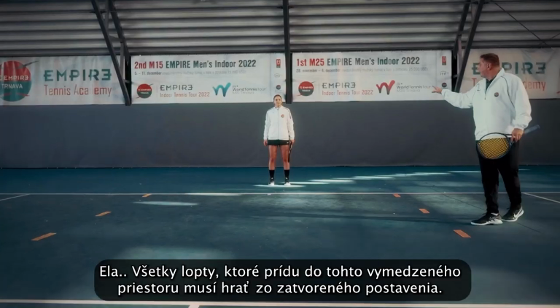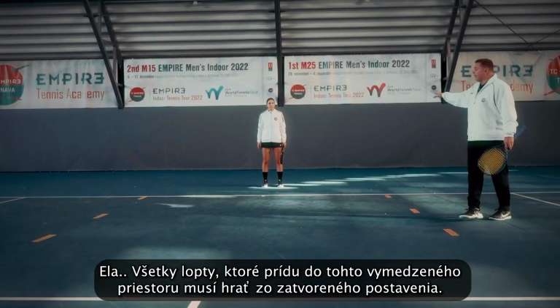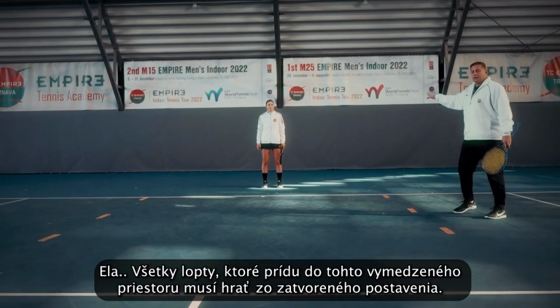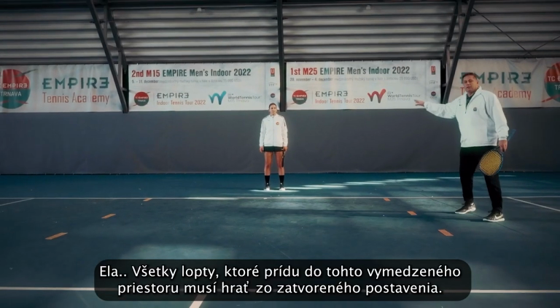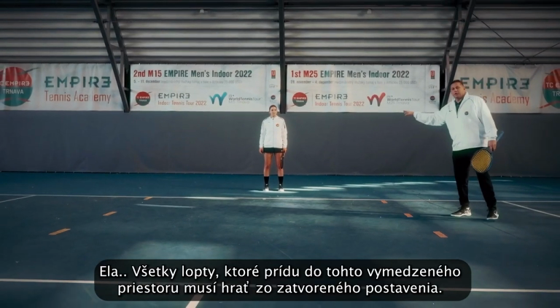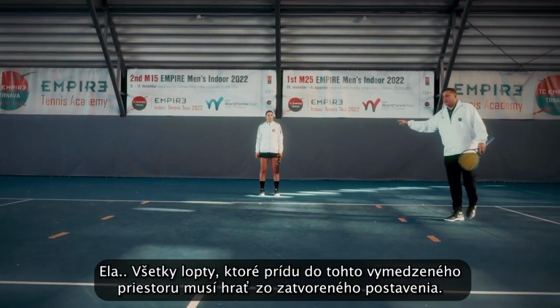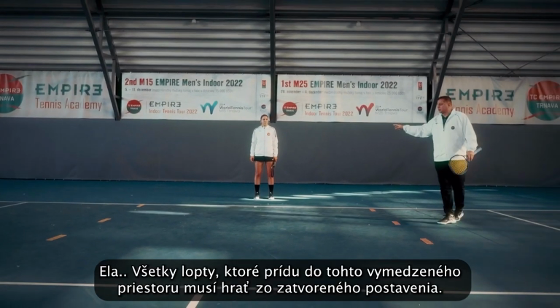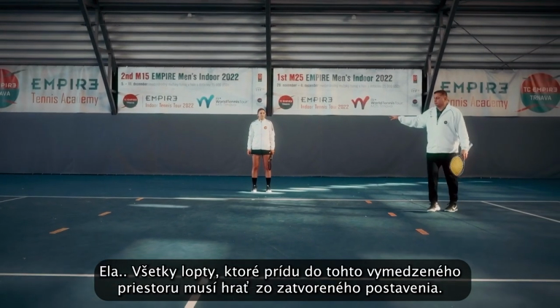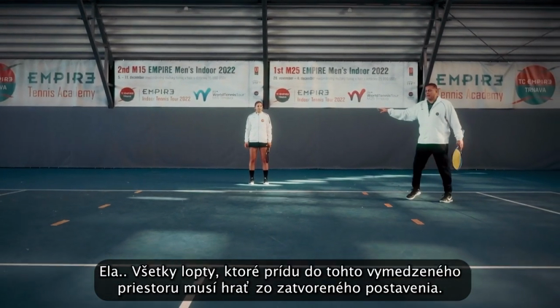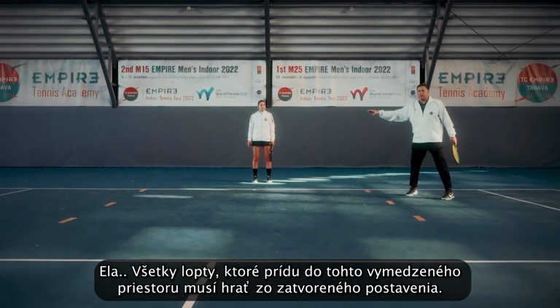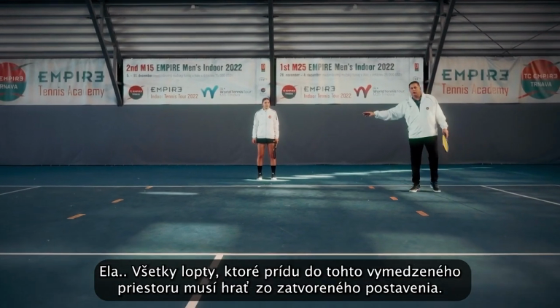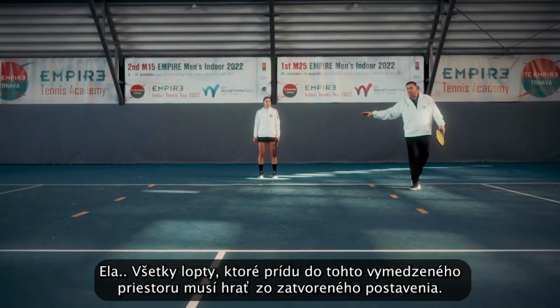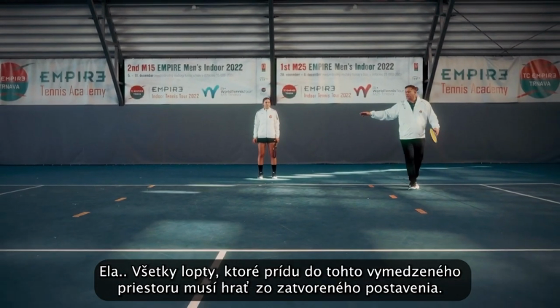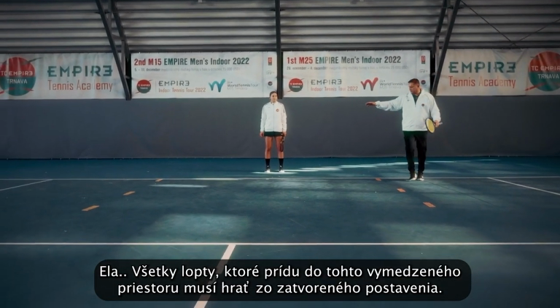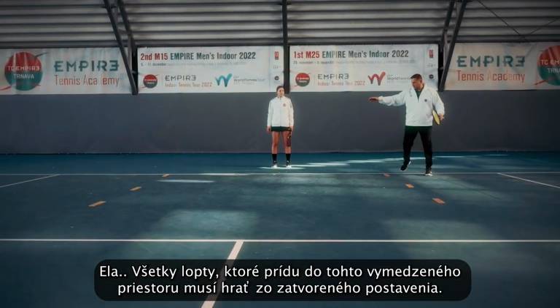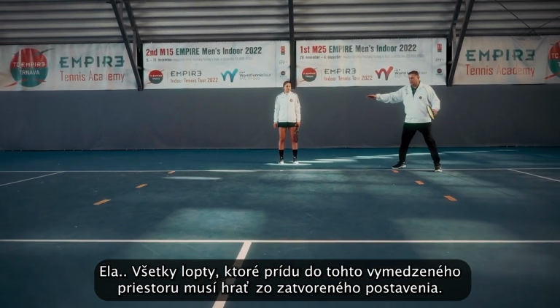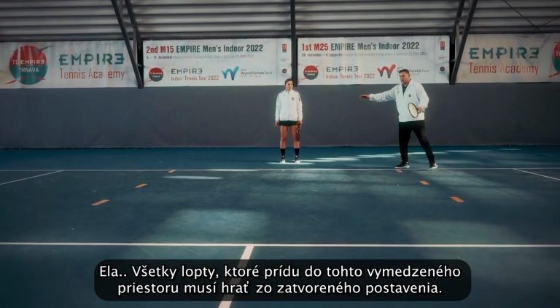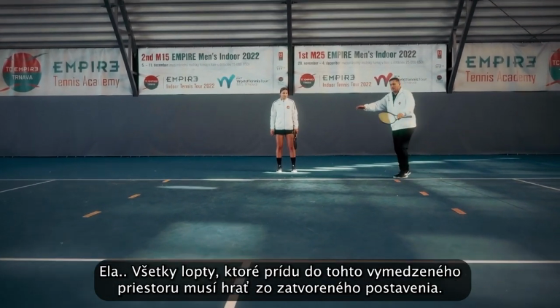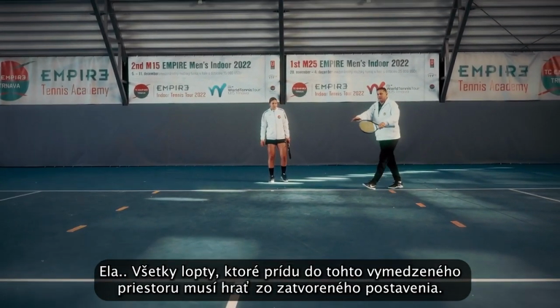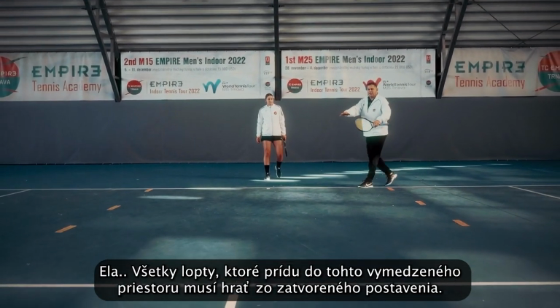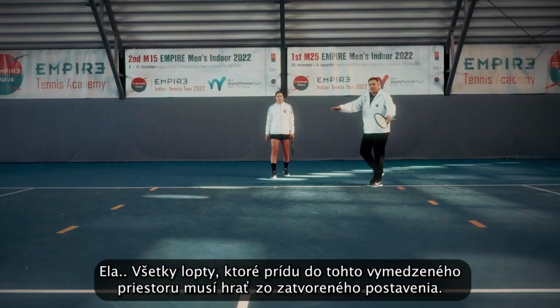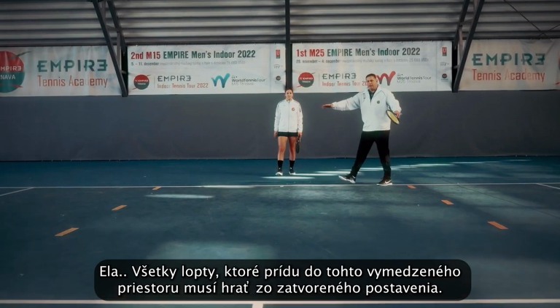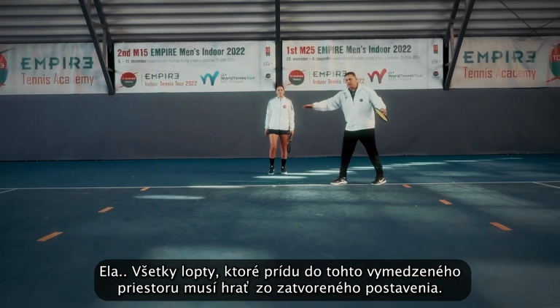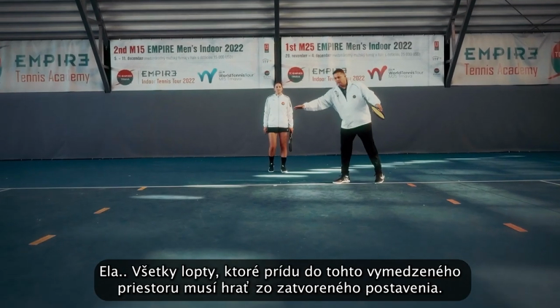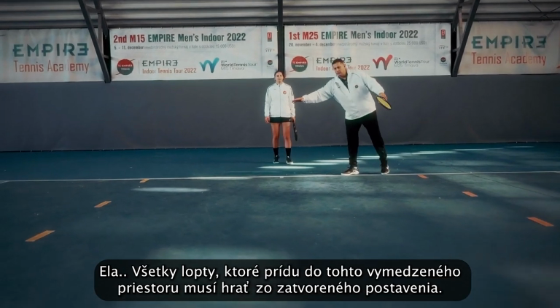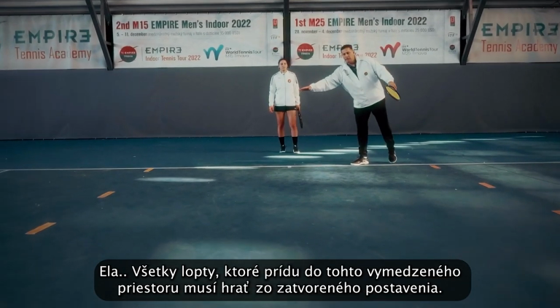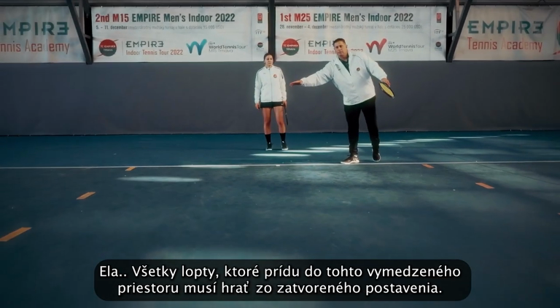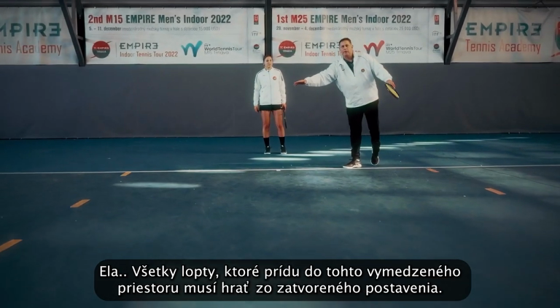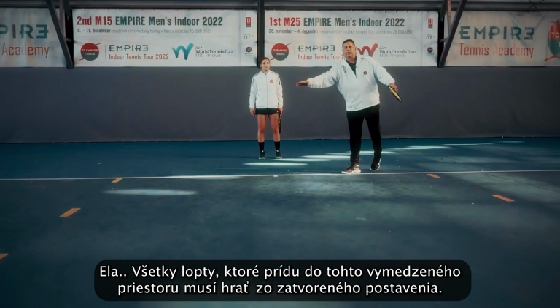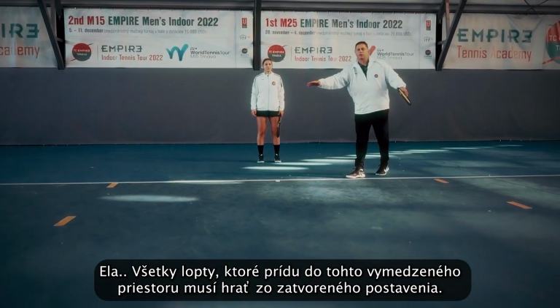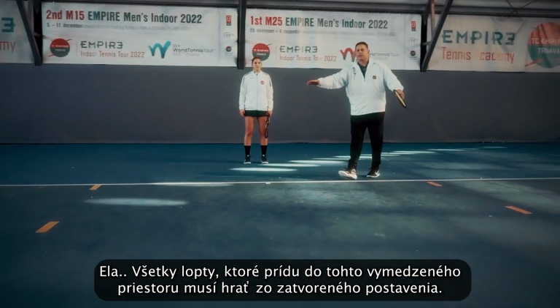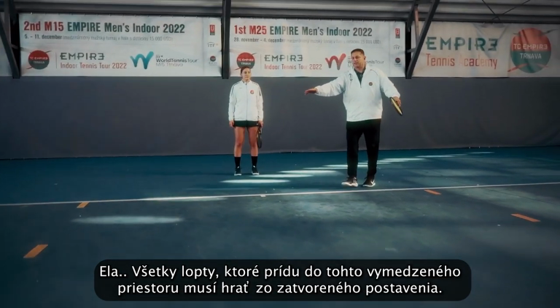Ella, she needs to play all the balls coming in this area with the closed stance.